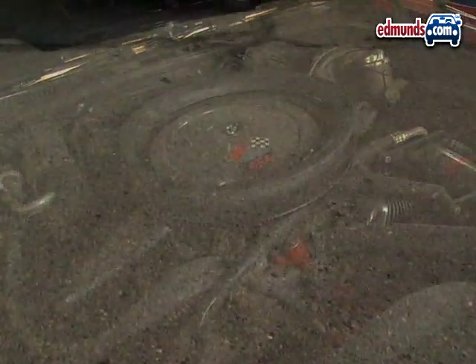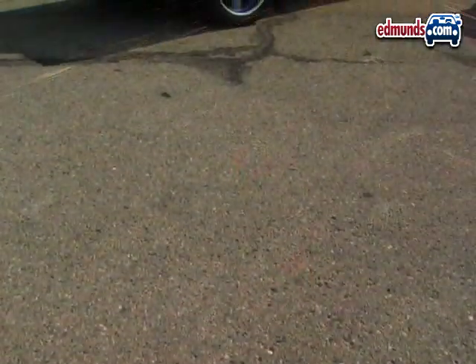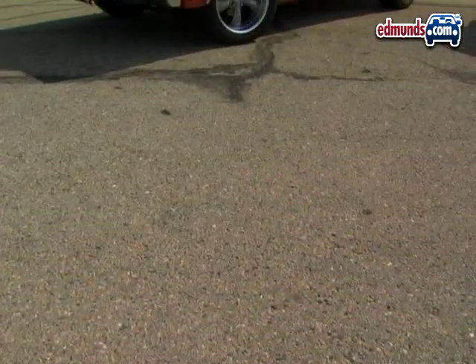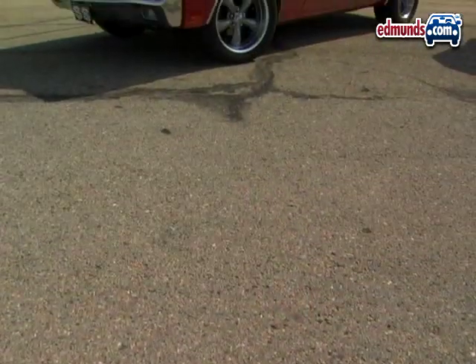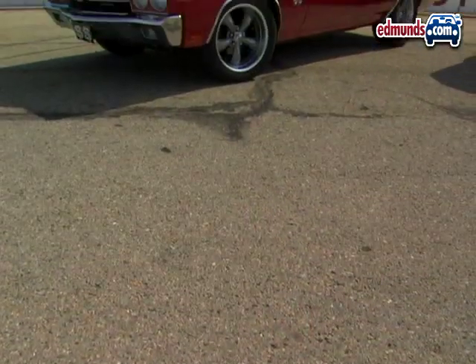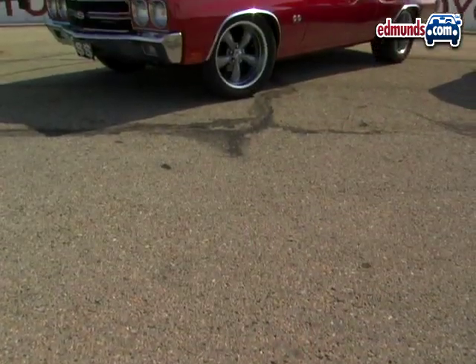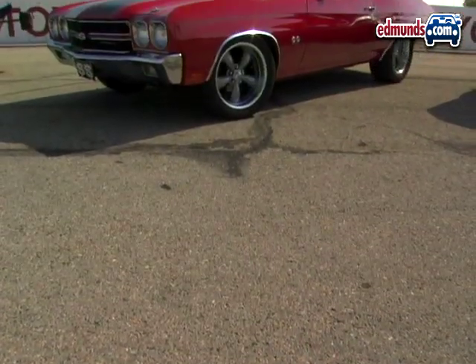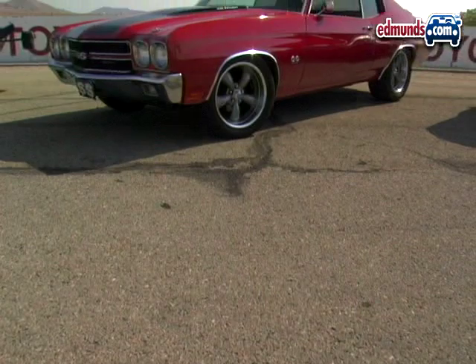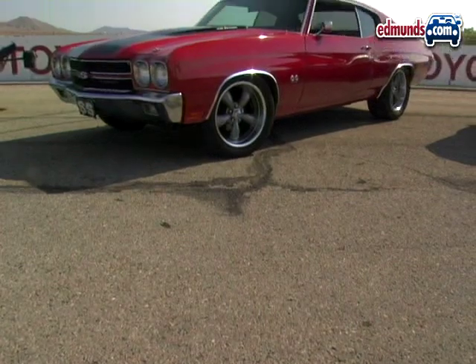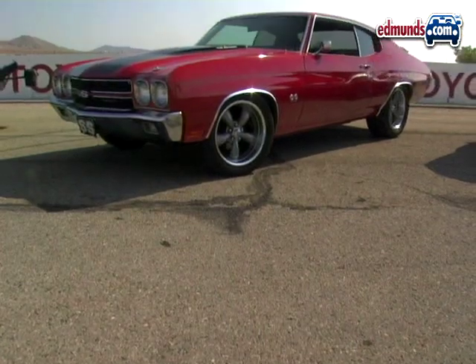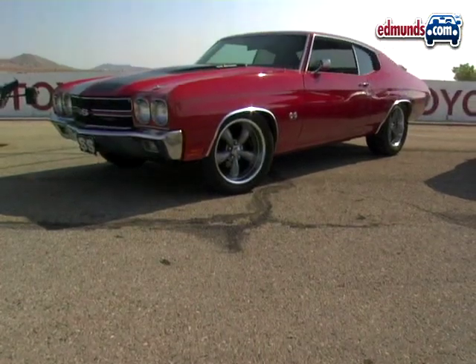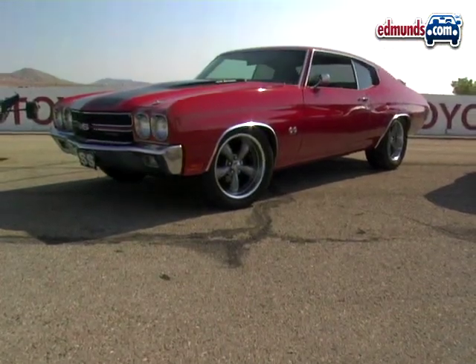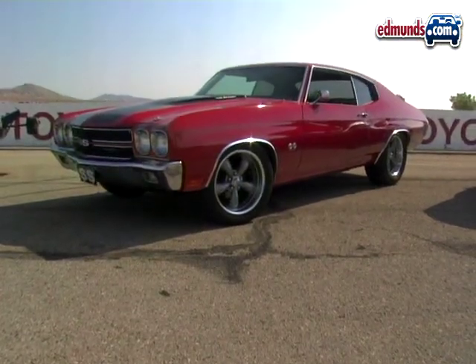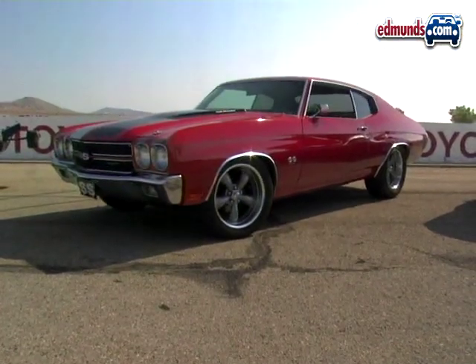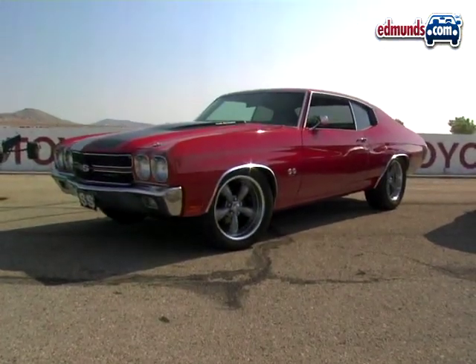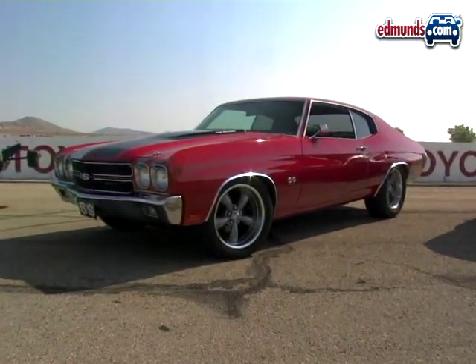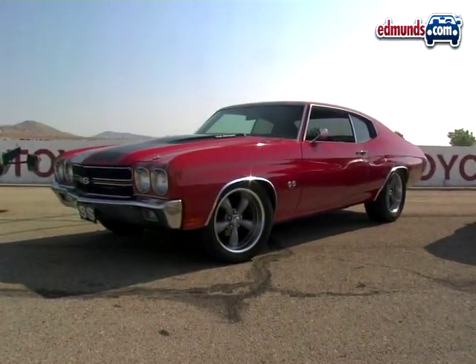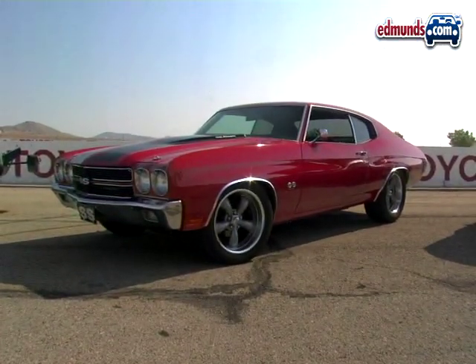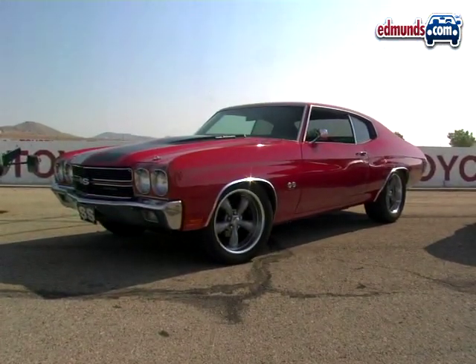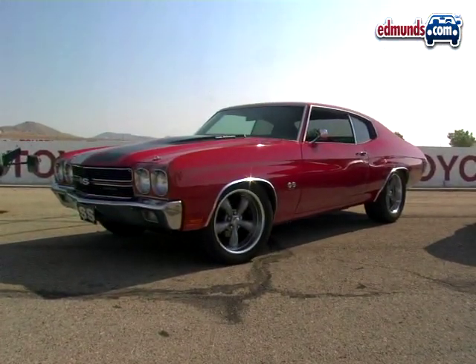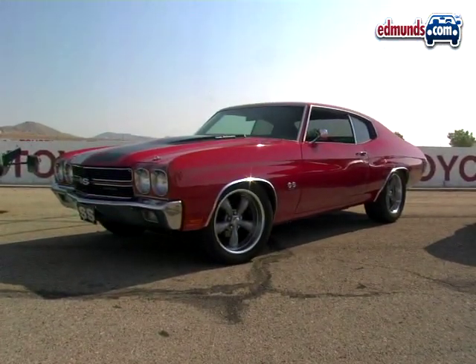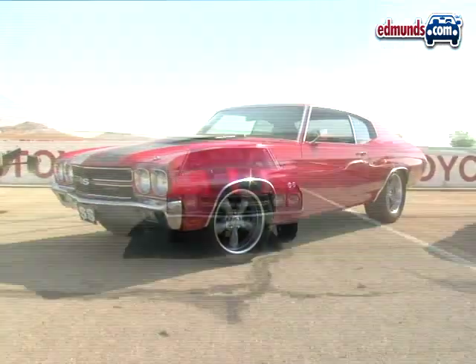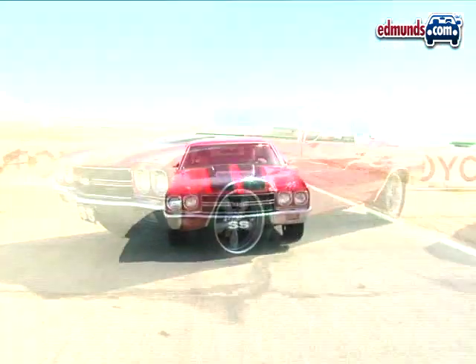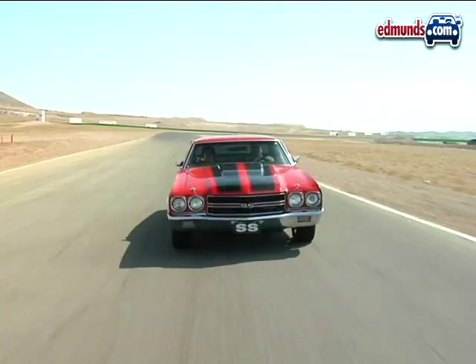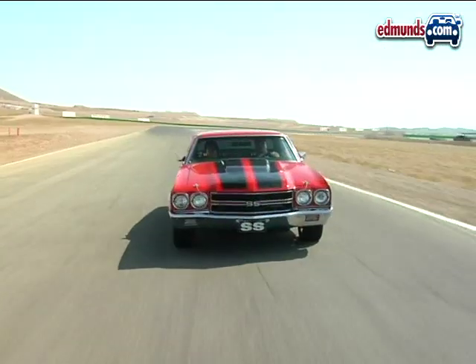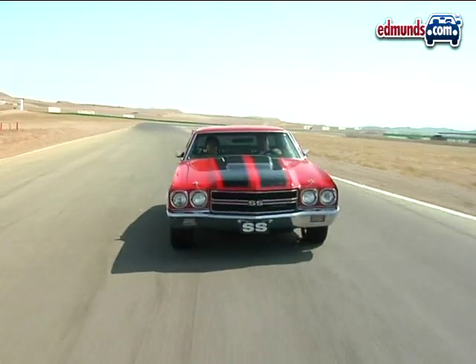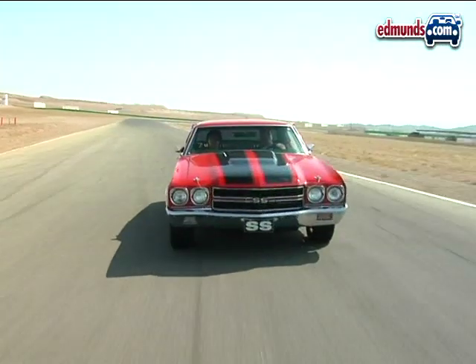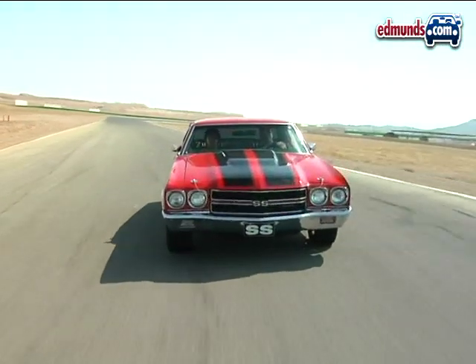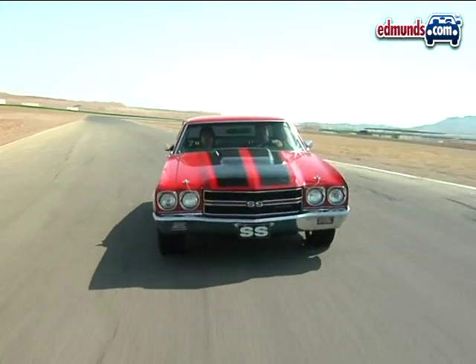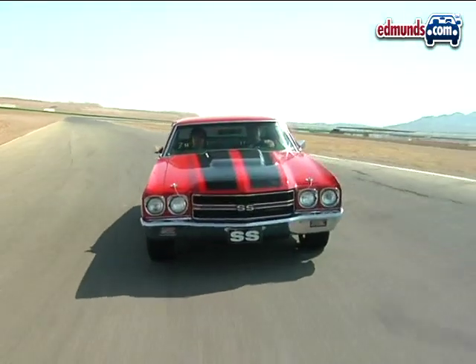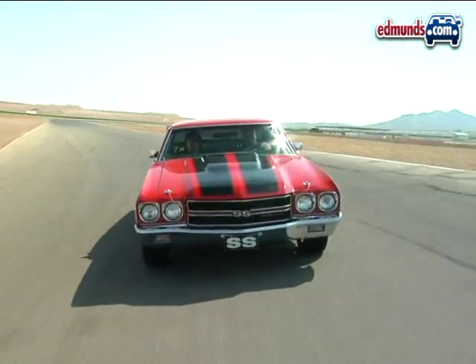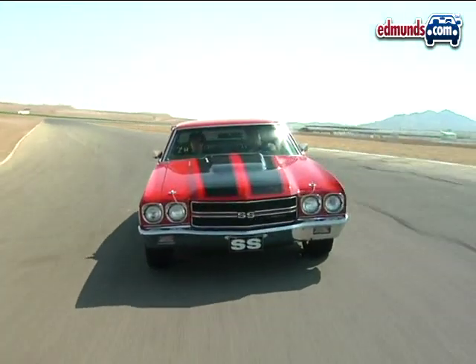There's also this pristine Chevelle. Both the red car and the primered version portray the same car in the movie.